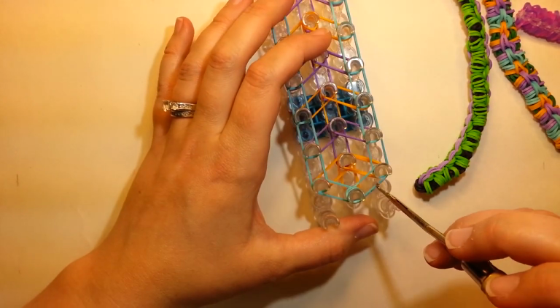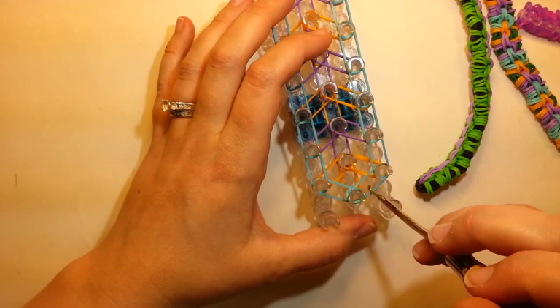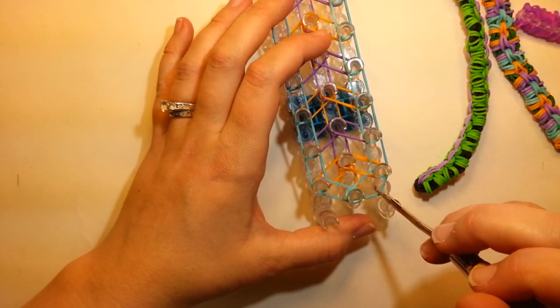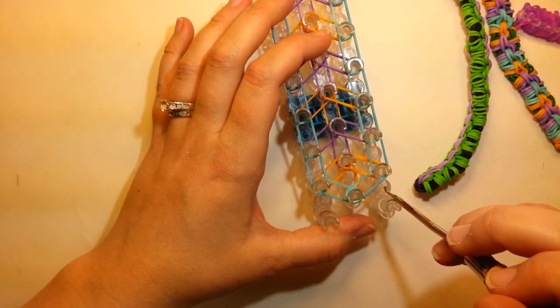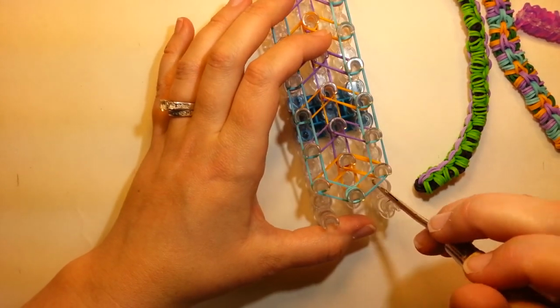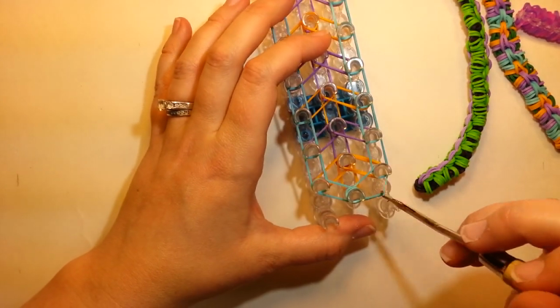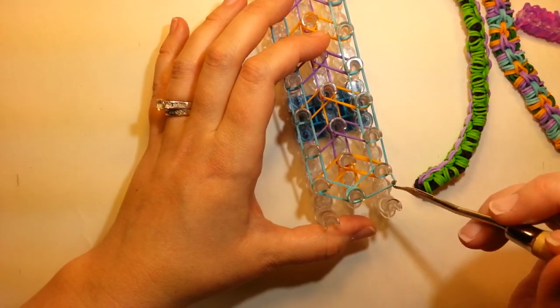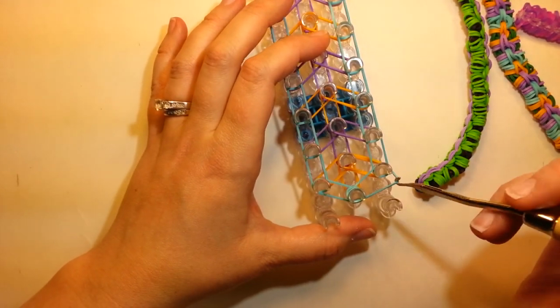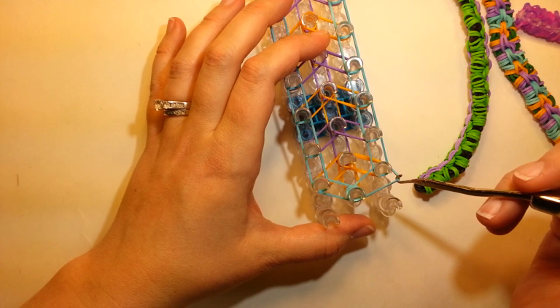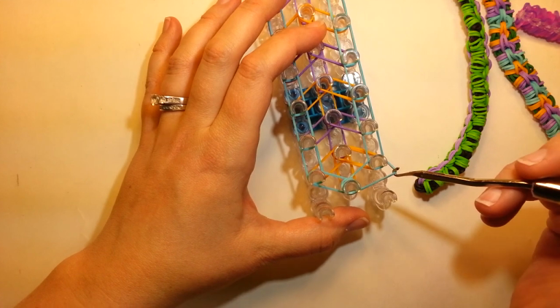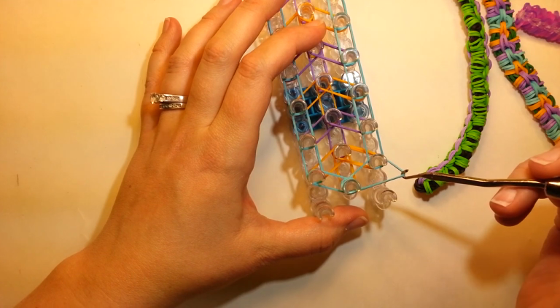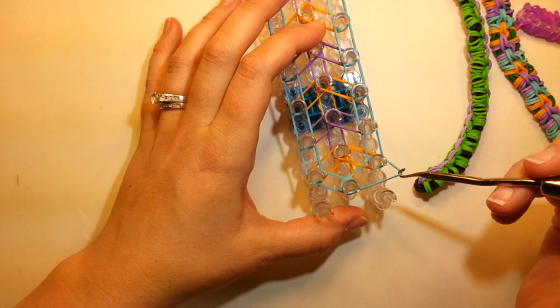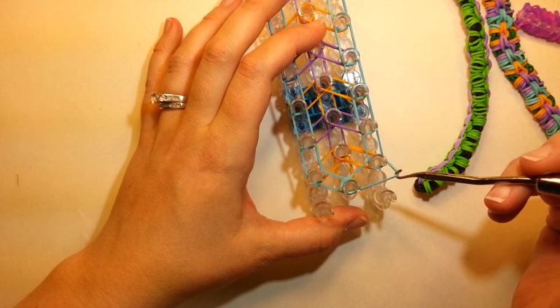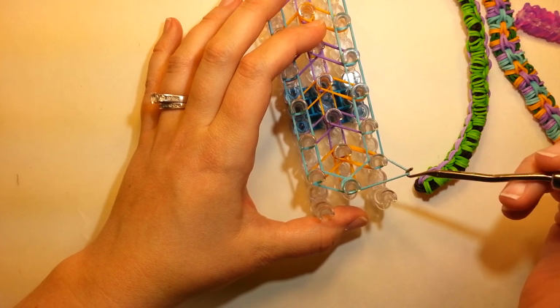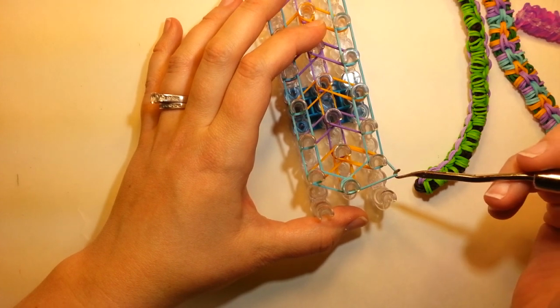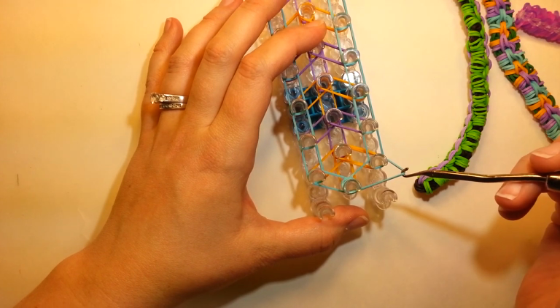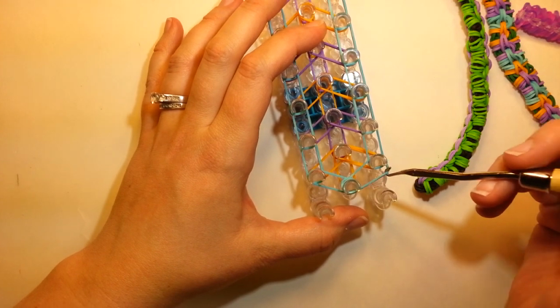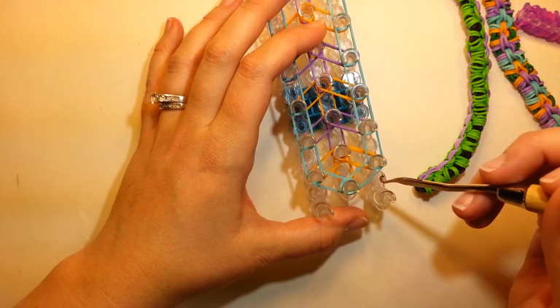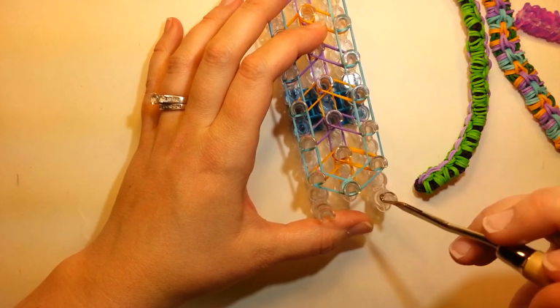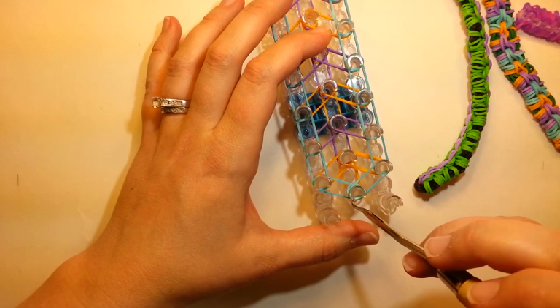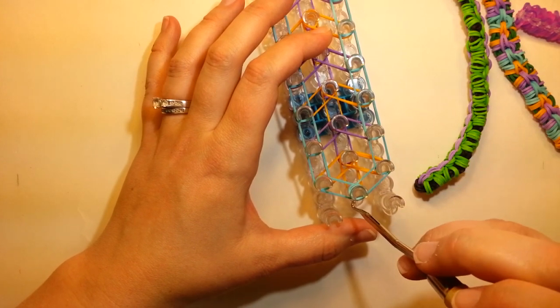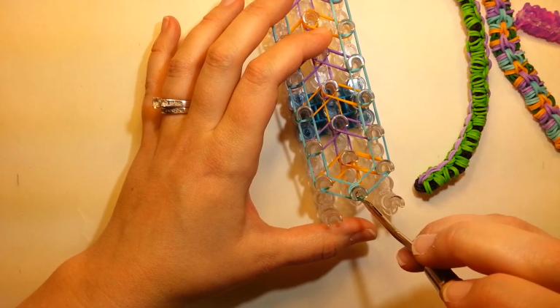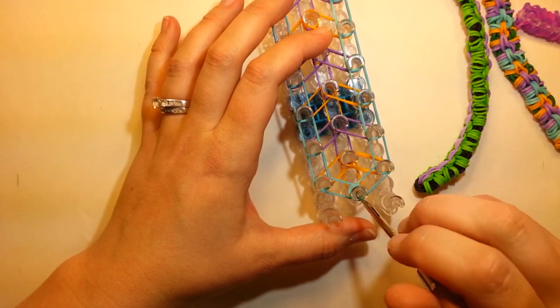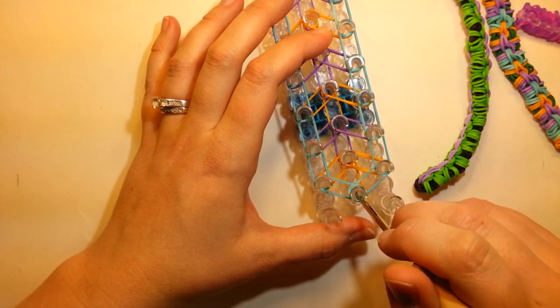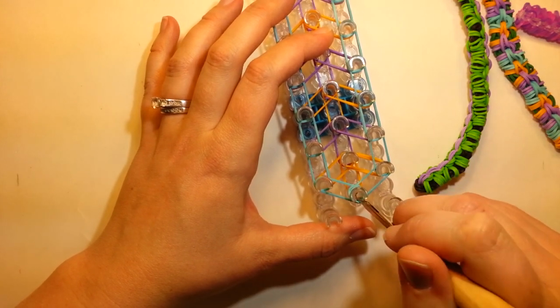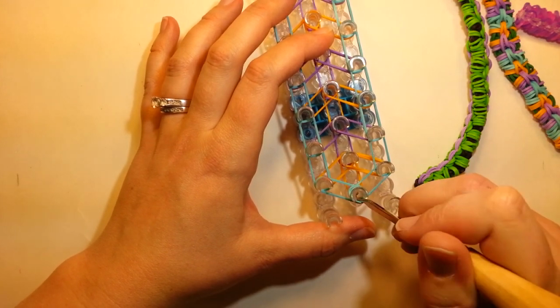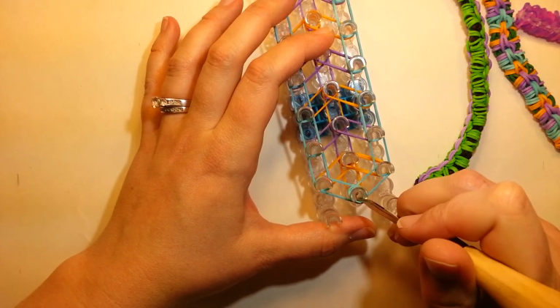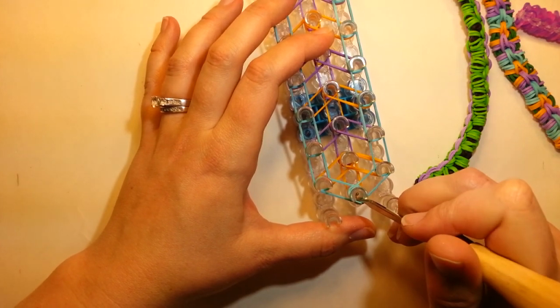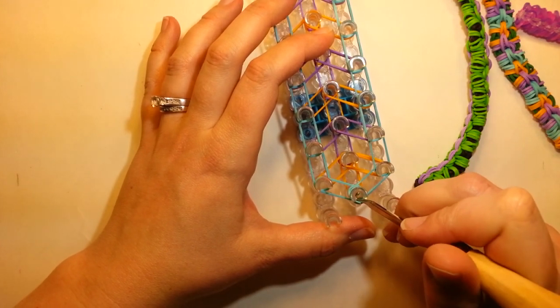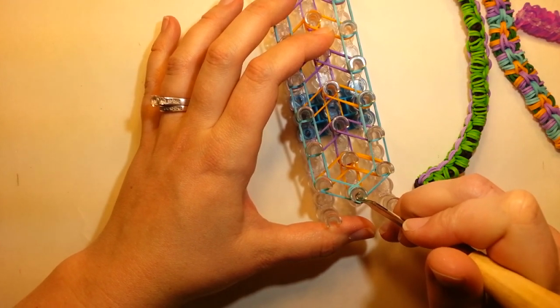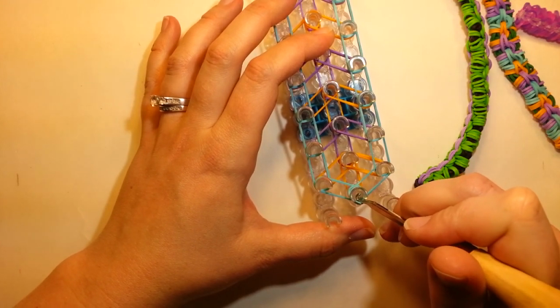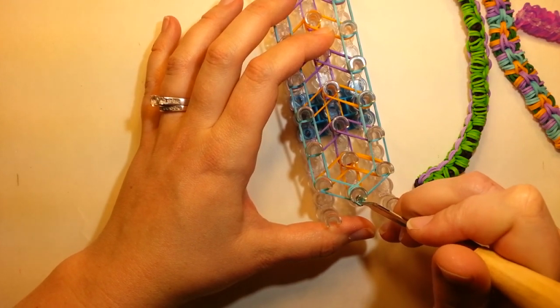Just this top band. So go in through your end cap and grab the top band and loom it all the way up the side.